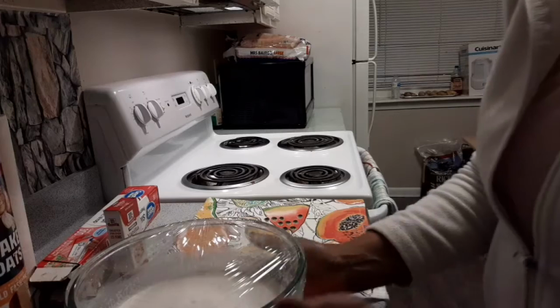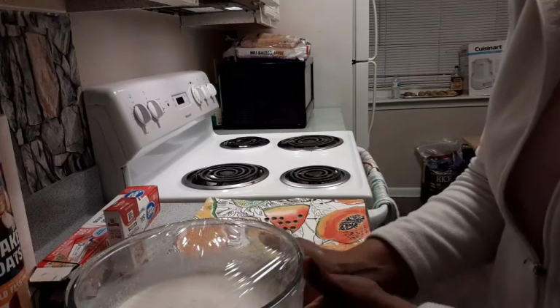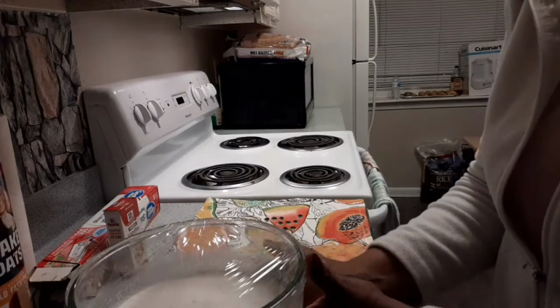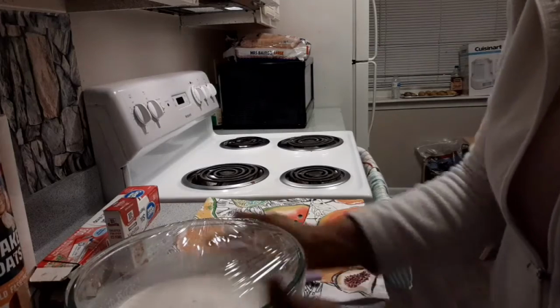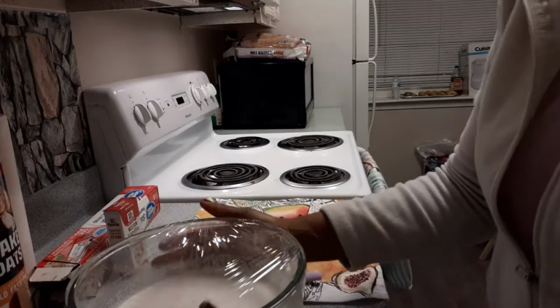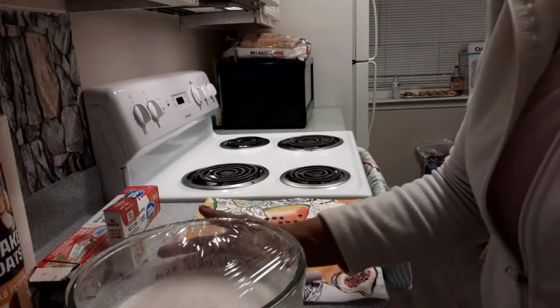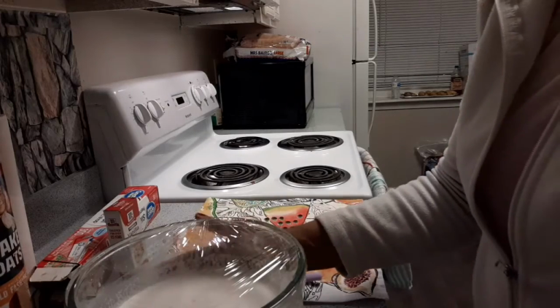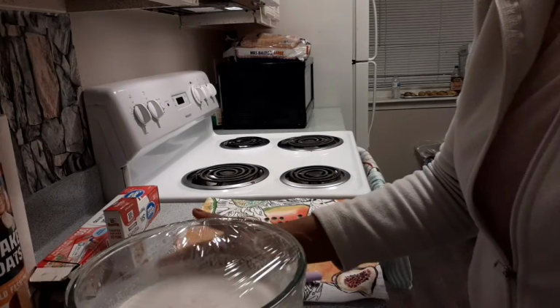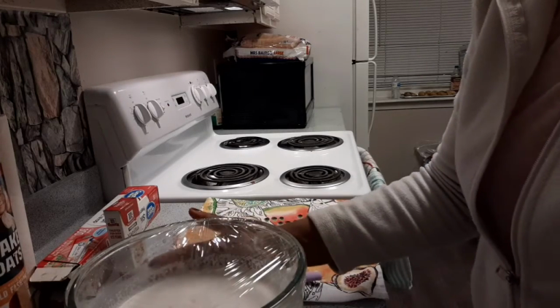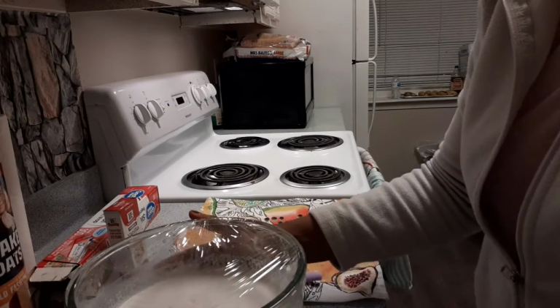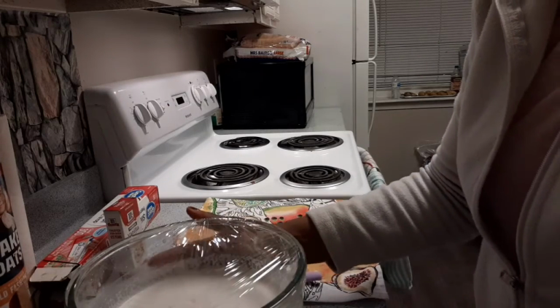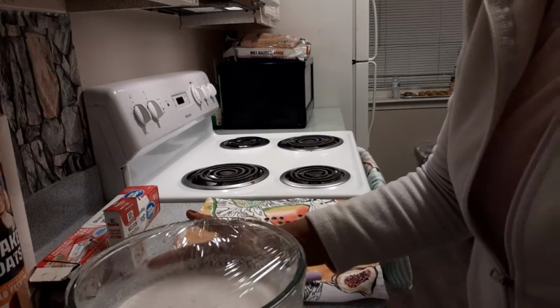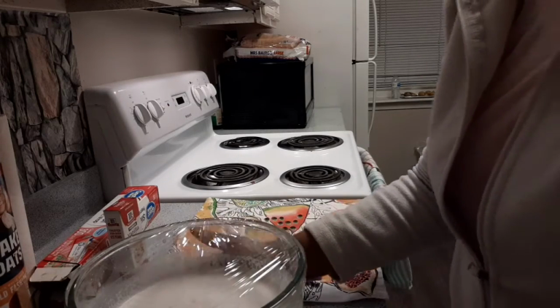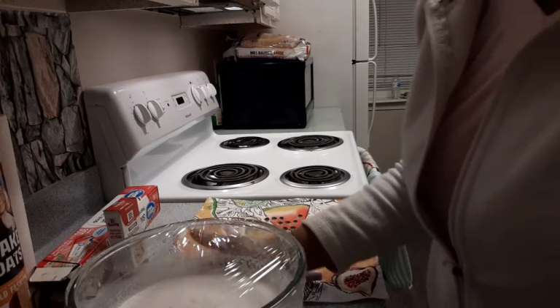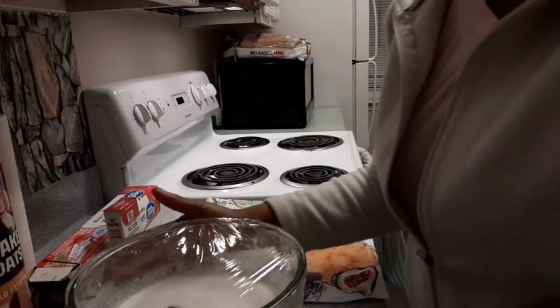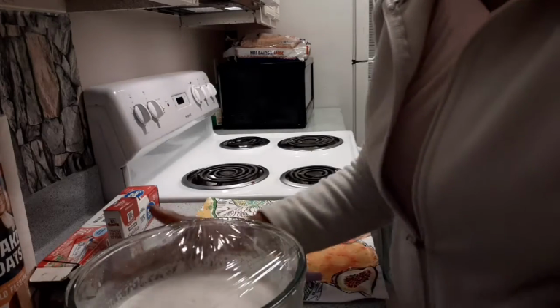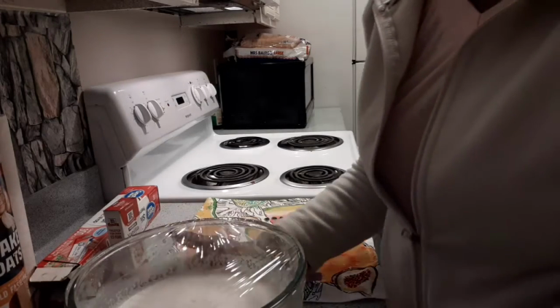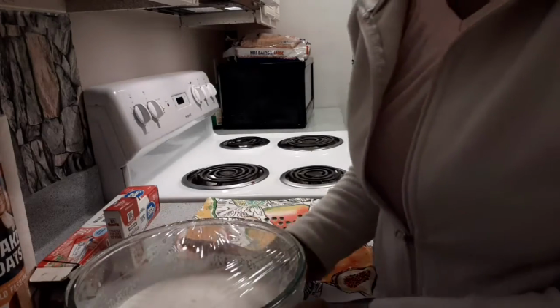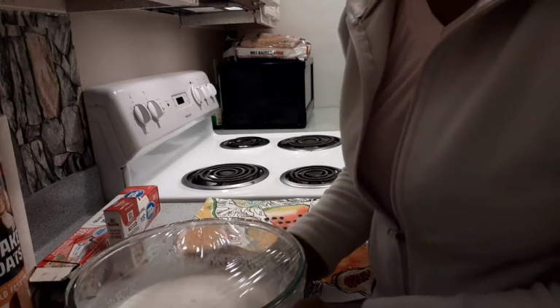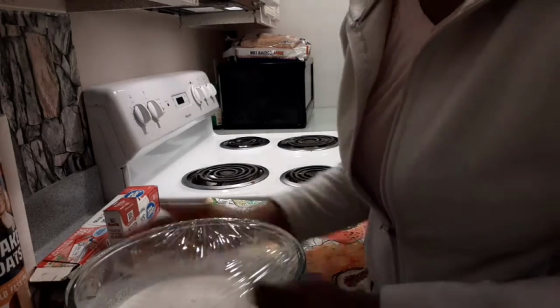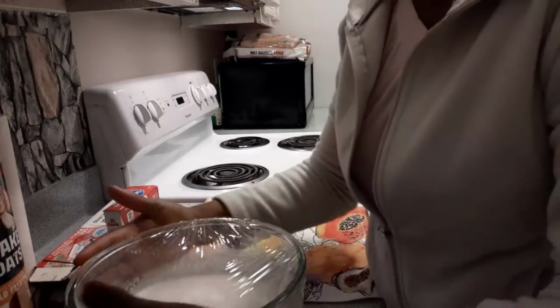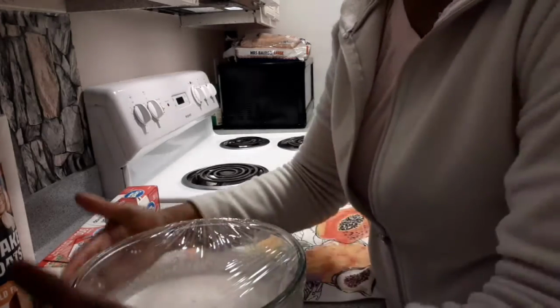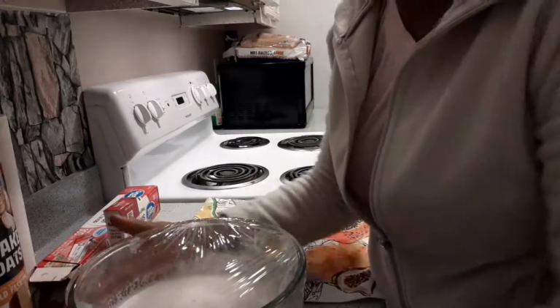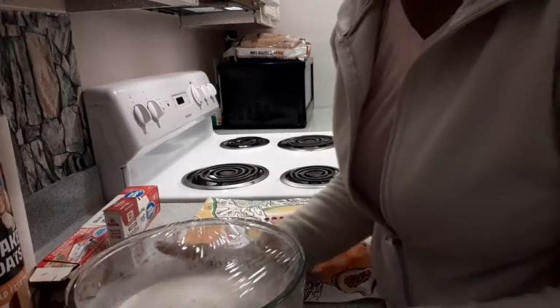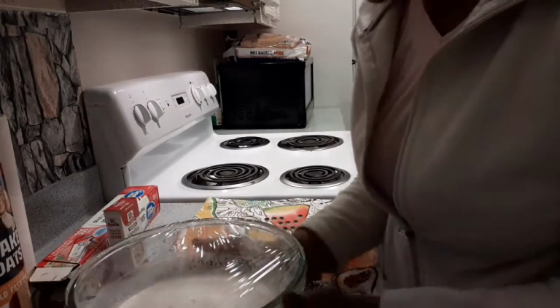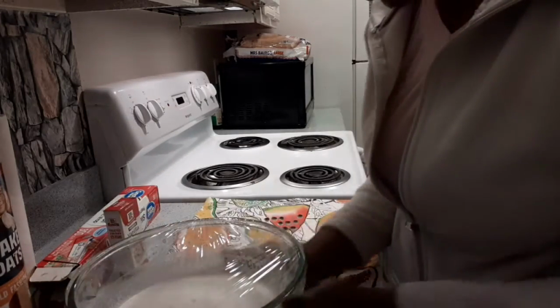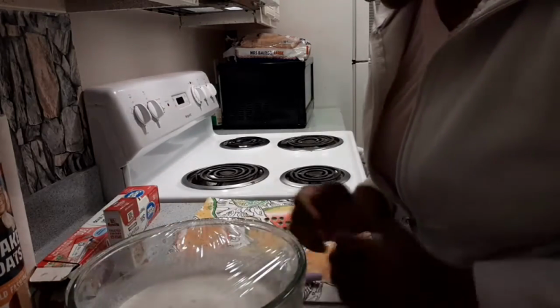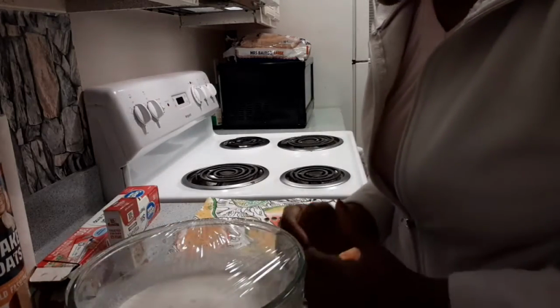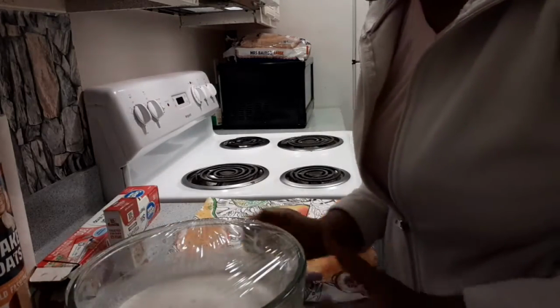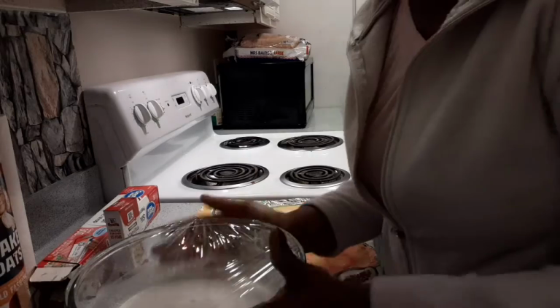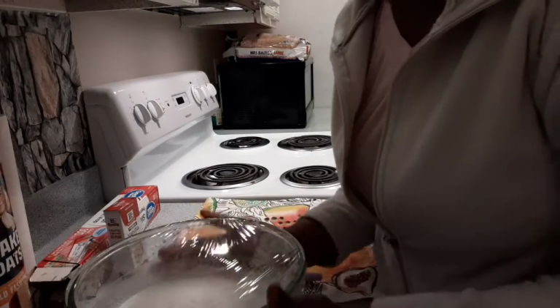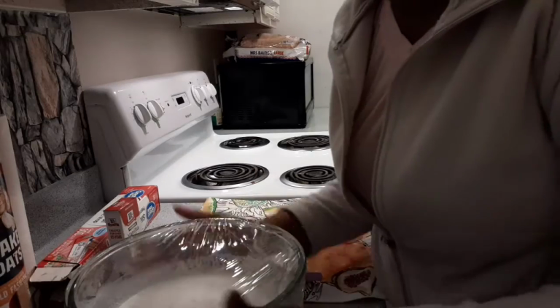I'm going to refrigerate it overnight, so by tomorrow we'll finish it up.